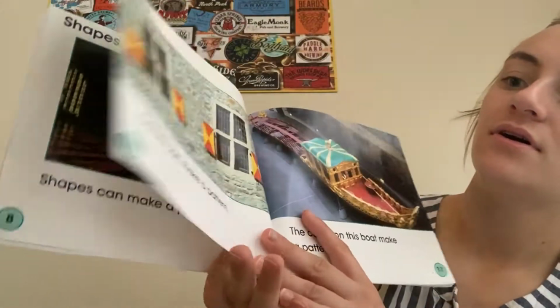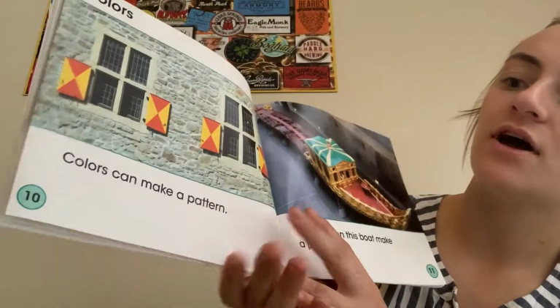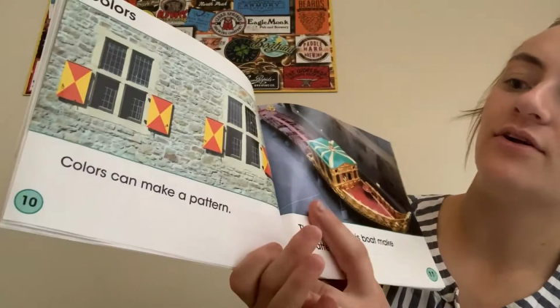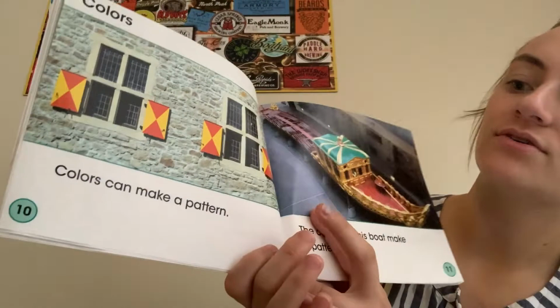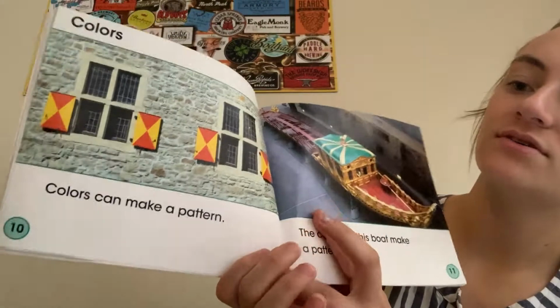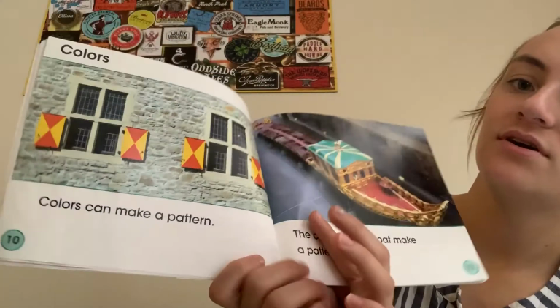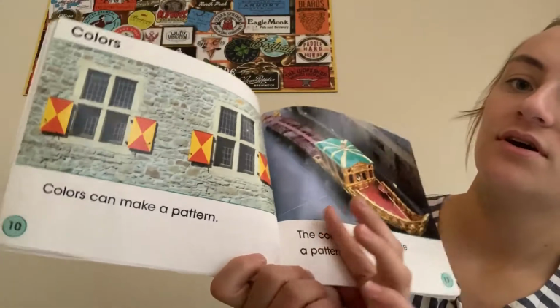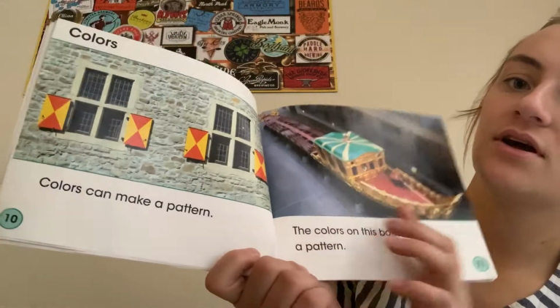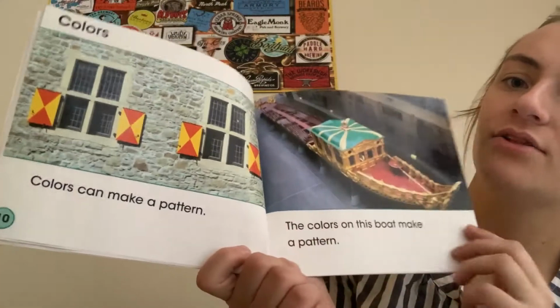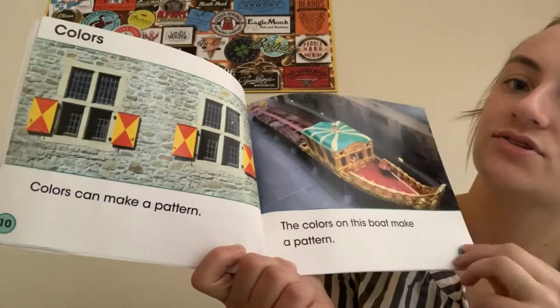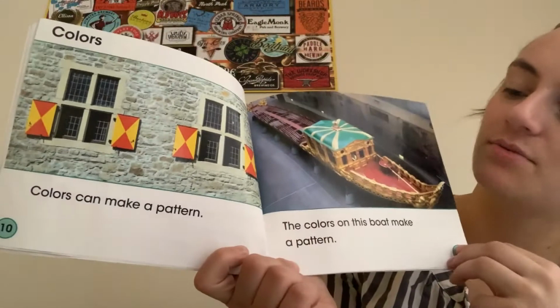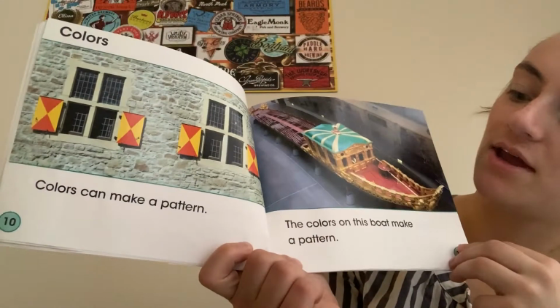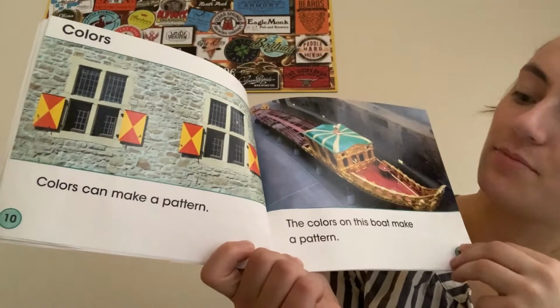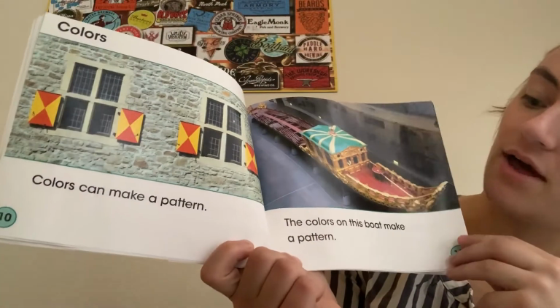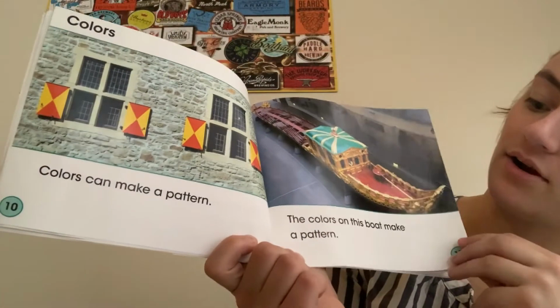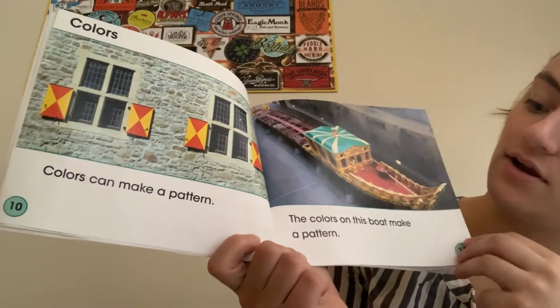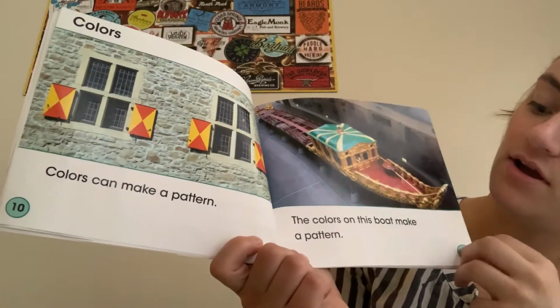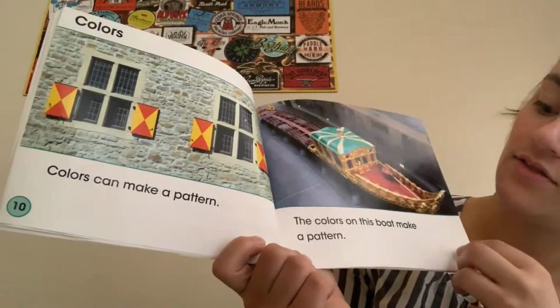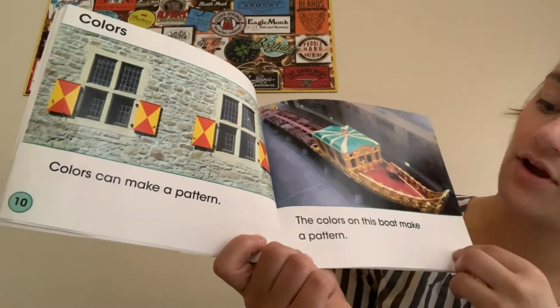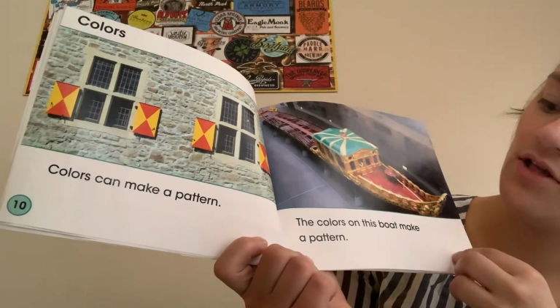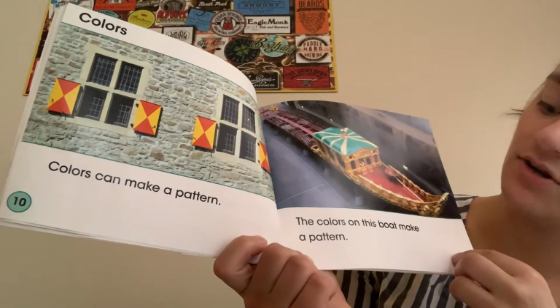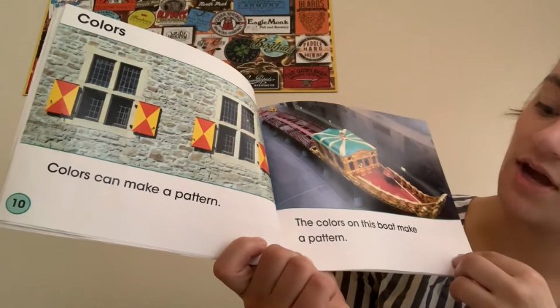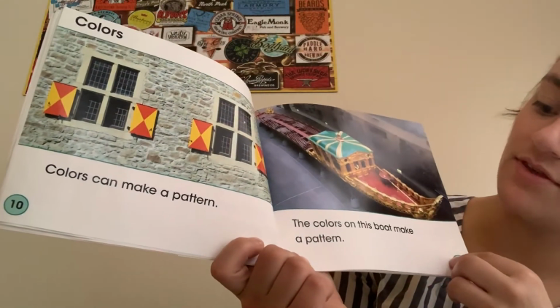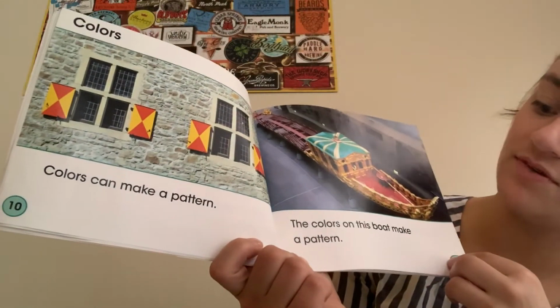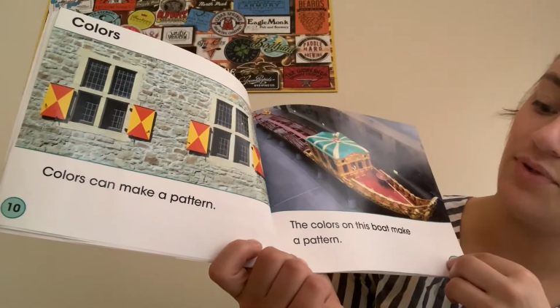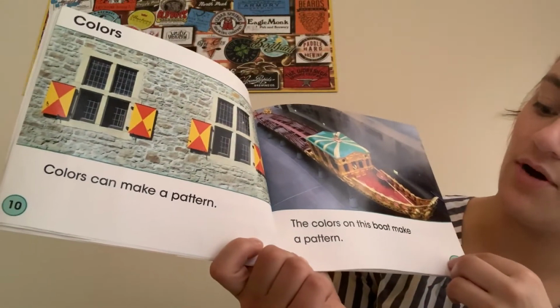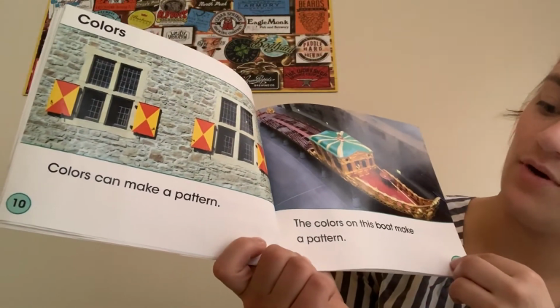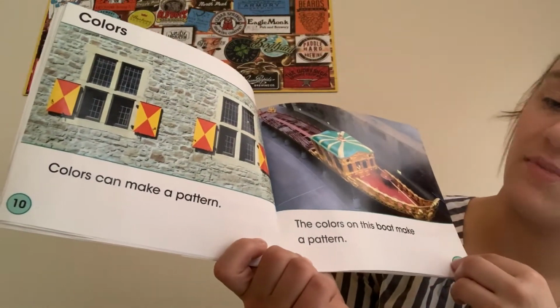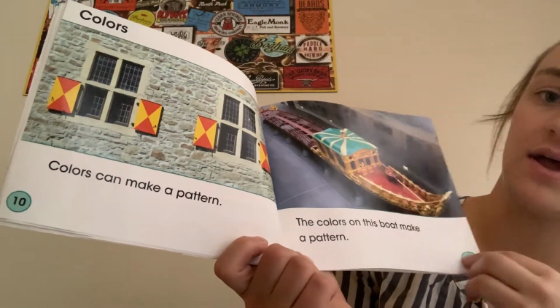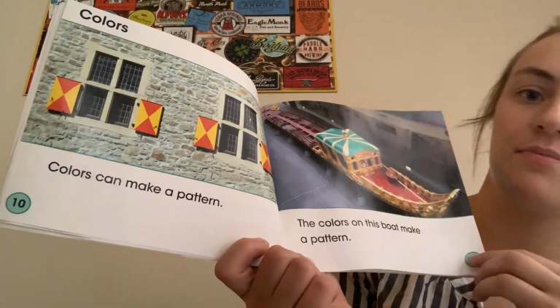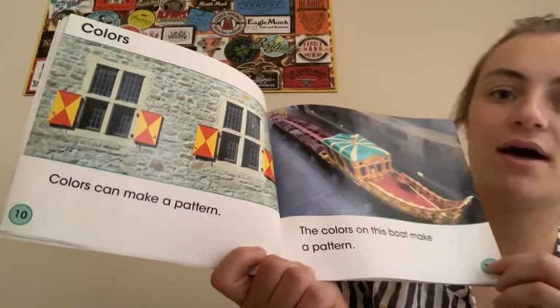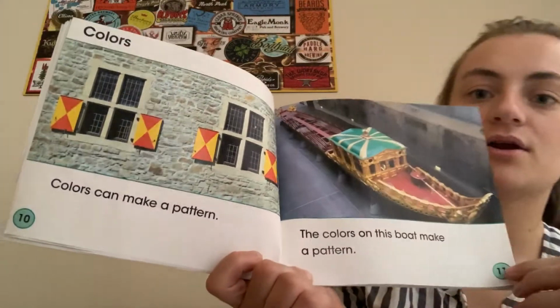Colors. Colors can make a pattern. The colors on this boat make a pattern.